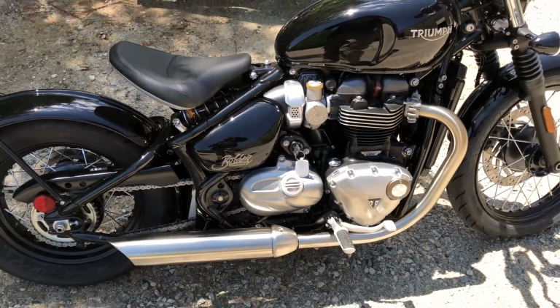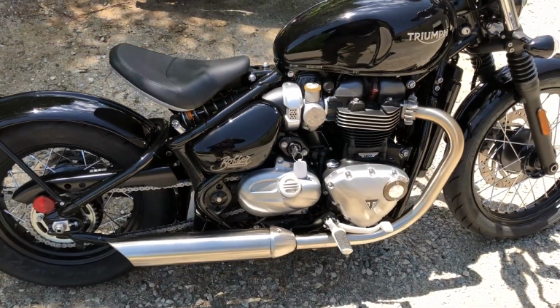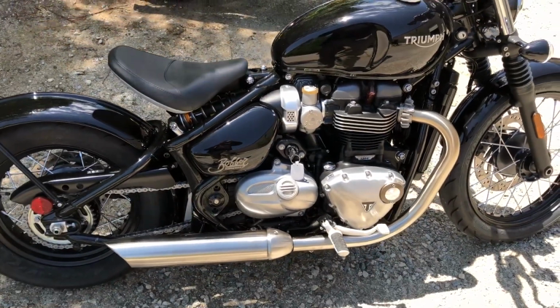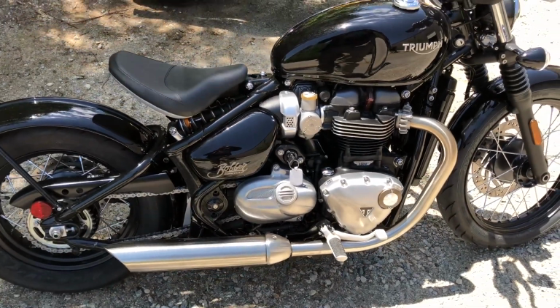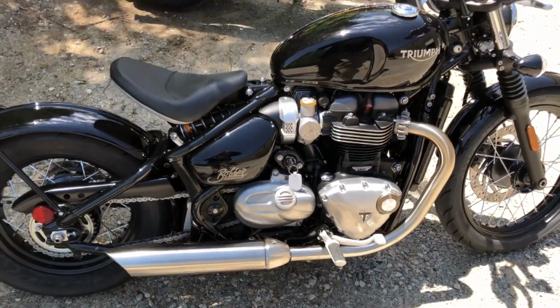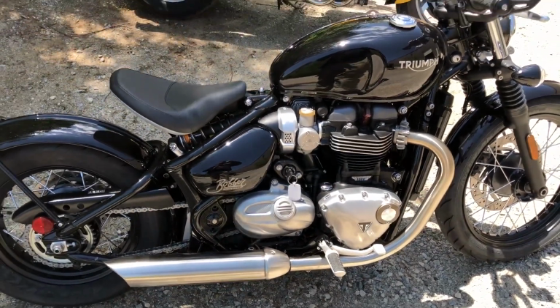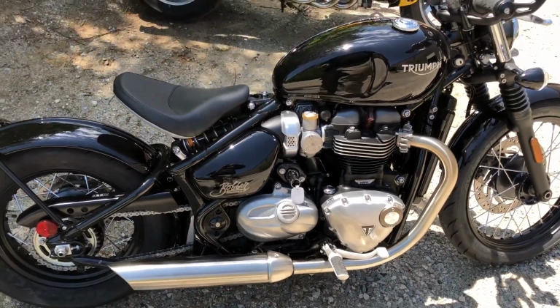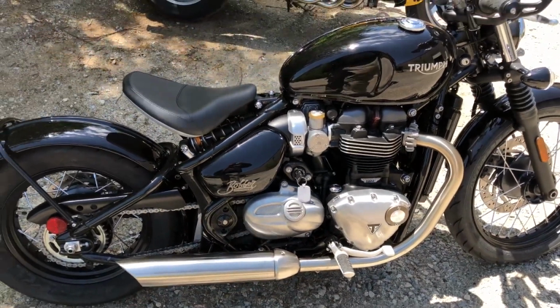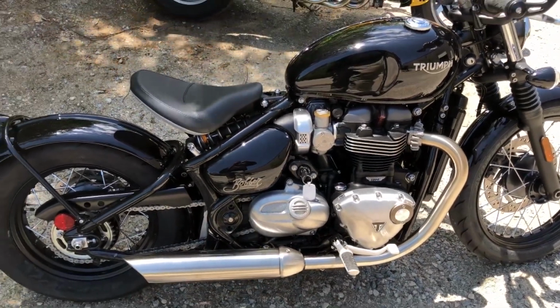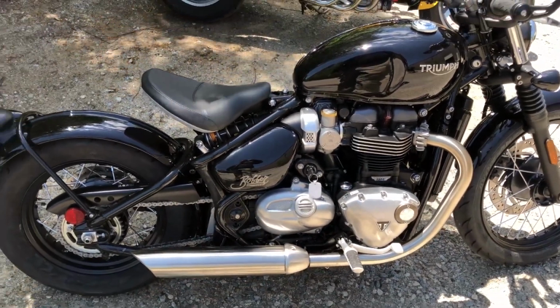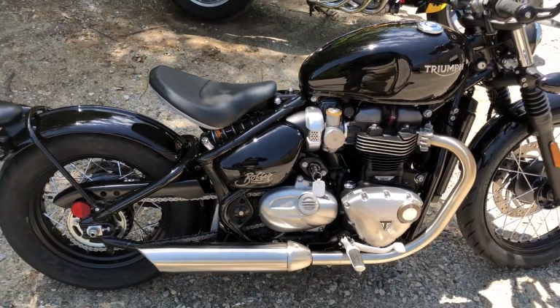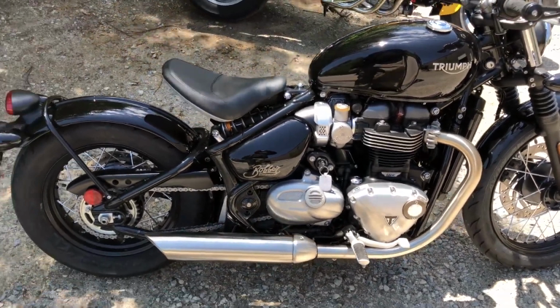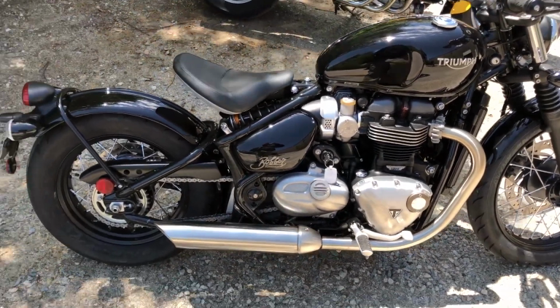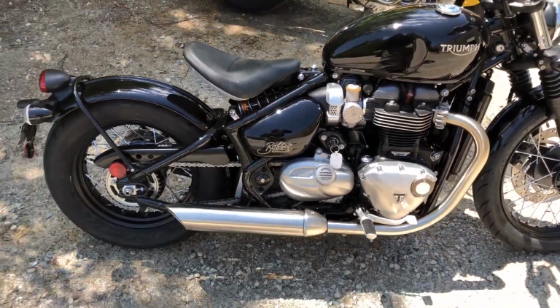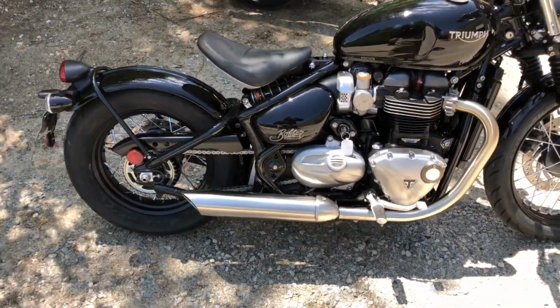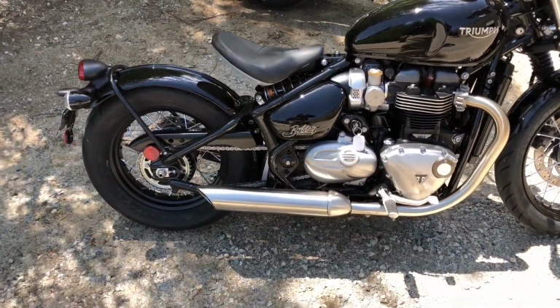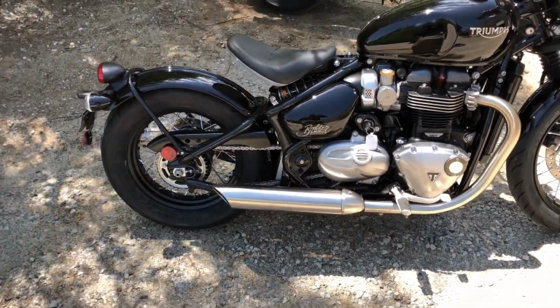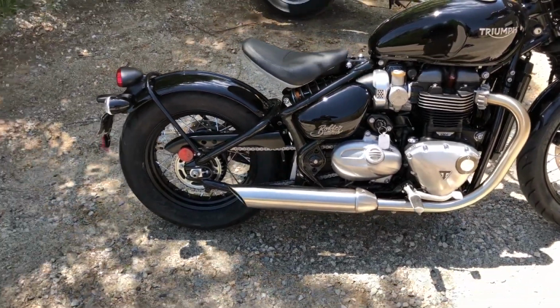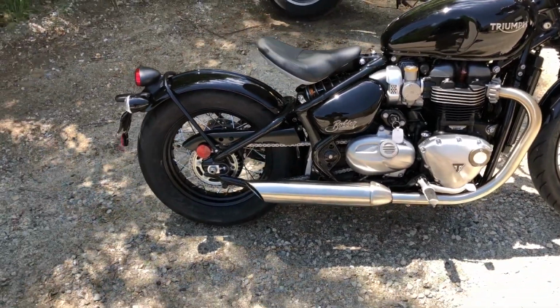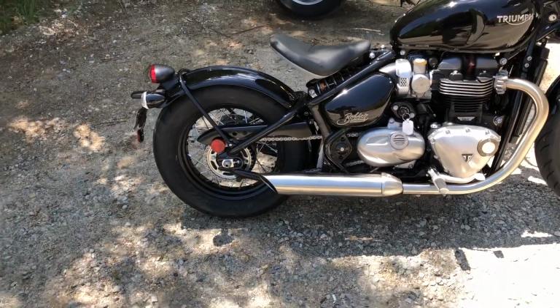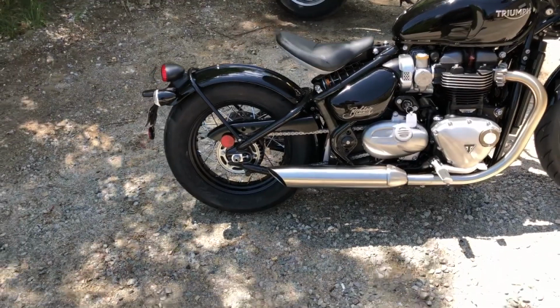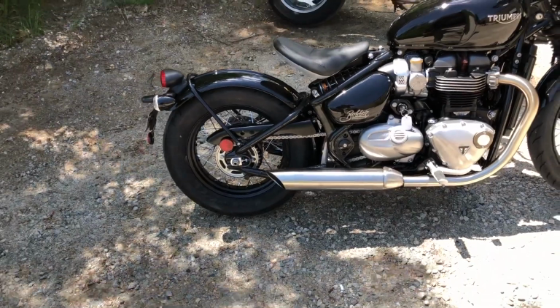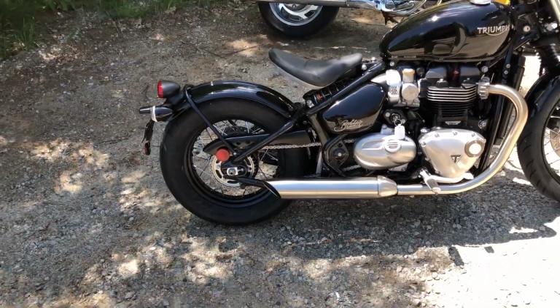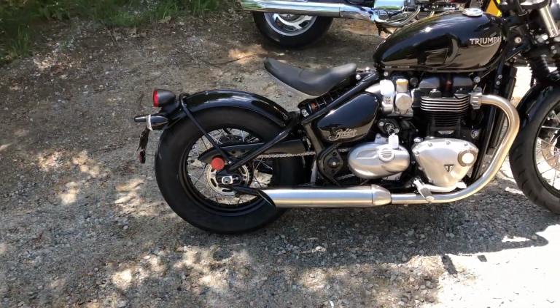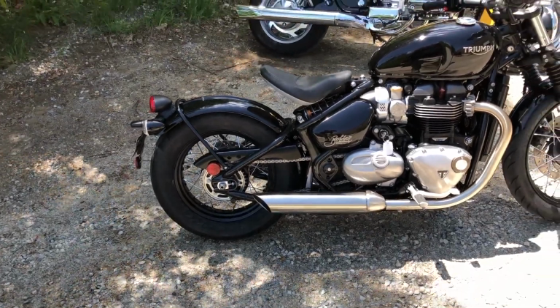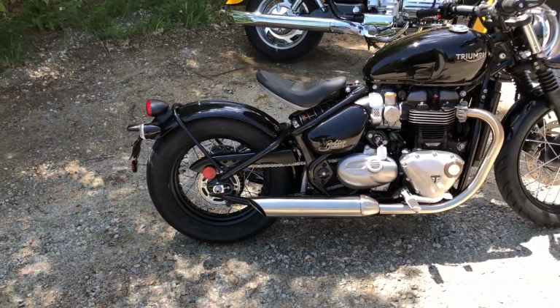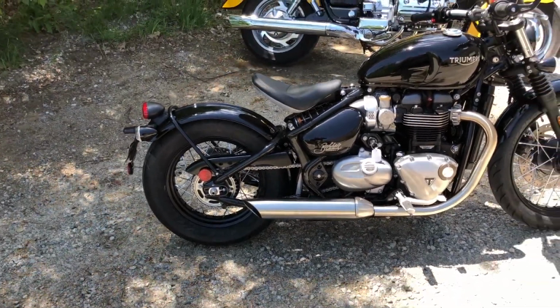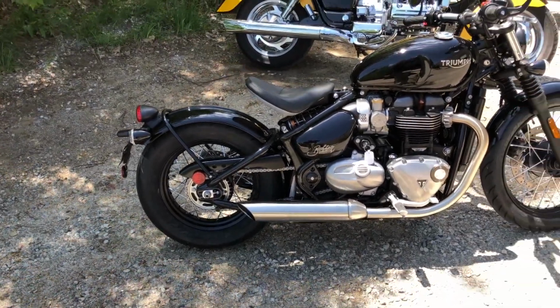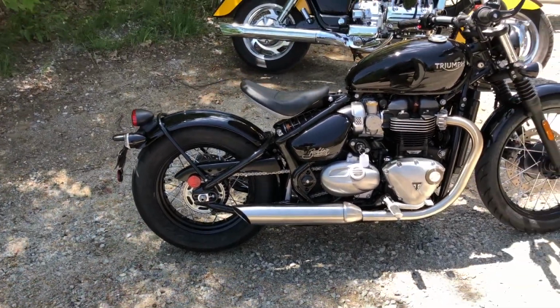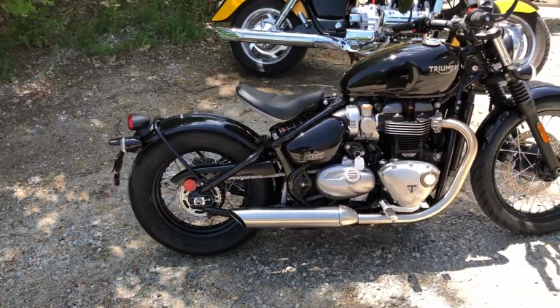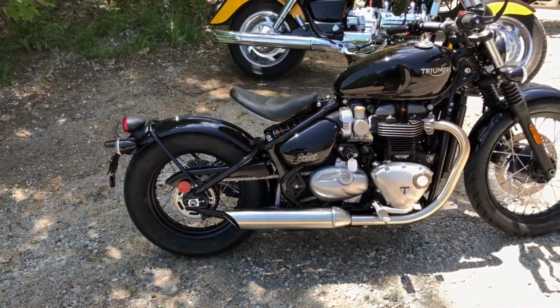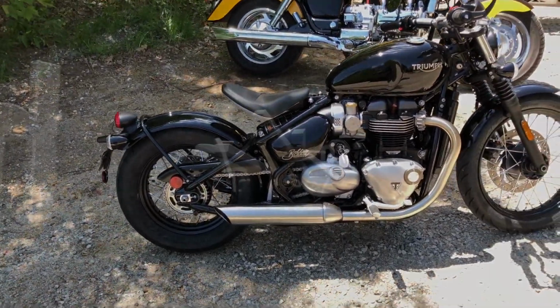All in all, I really like this bike — I really, really do. Keep one wheel on the ground and be safe out there.